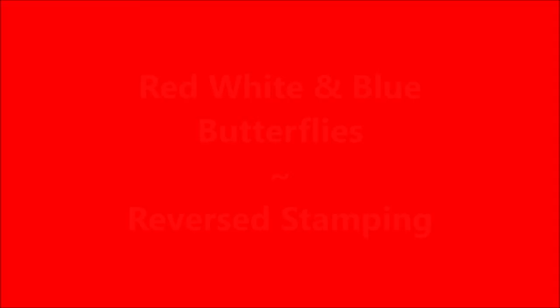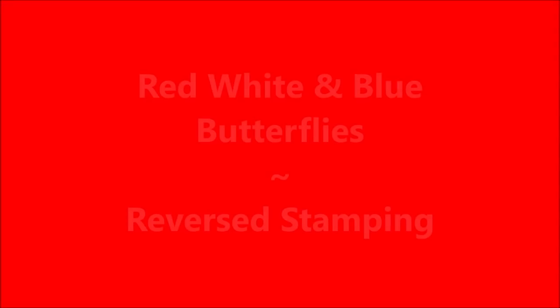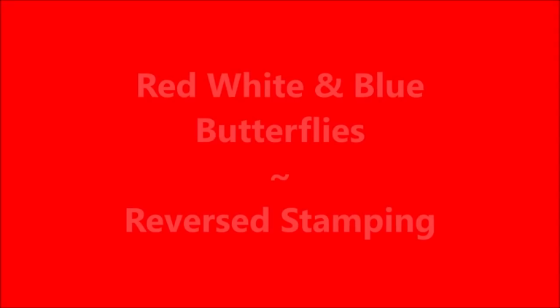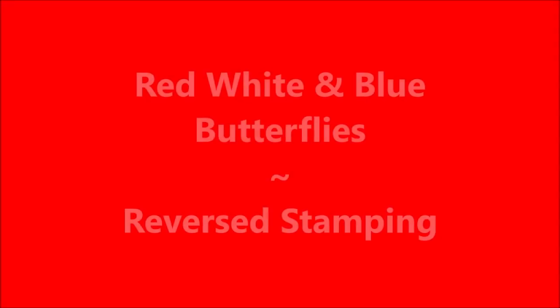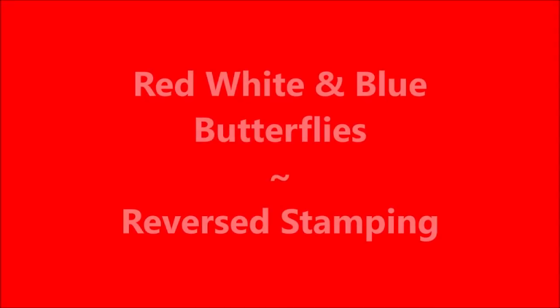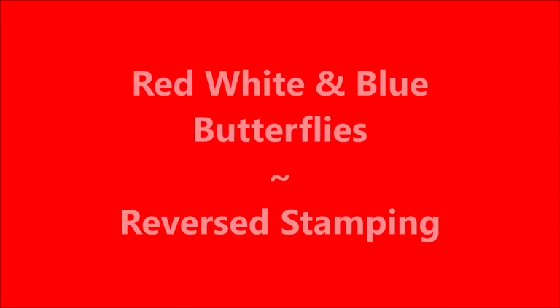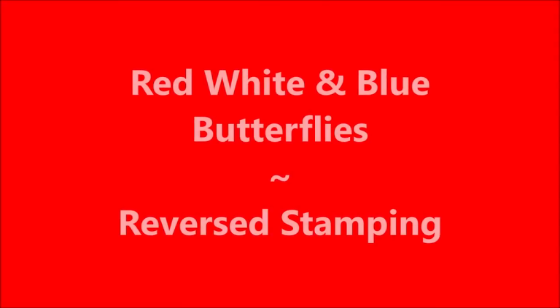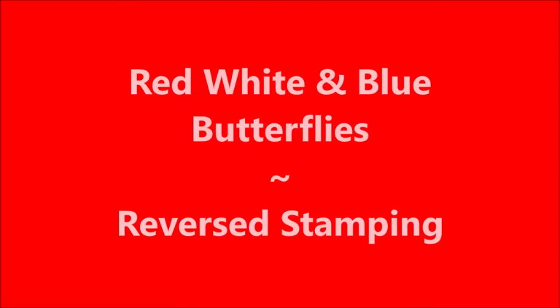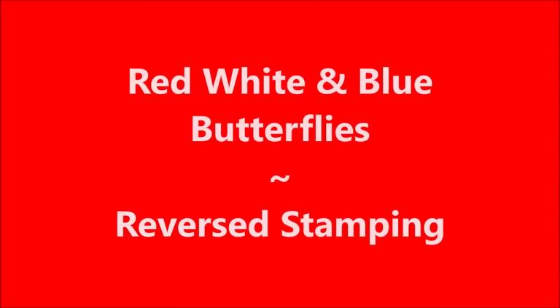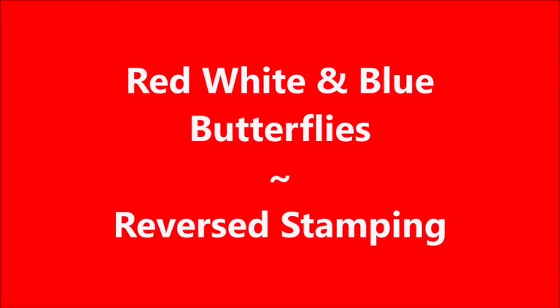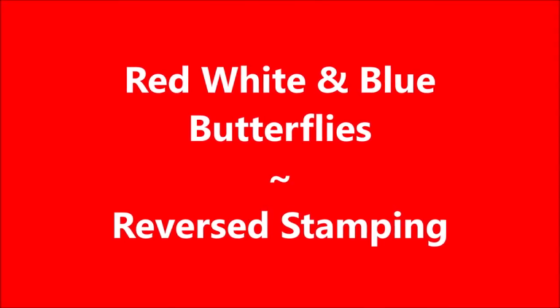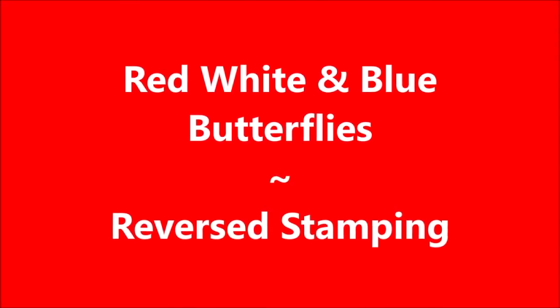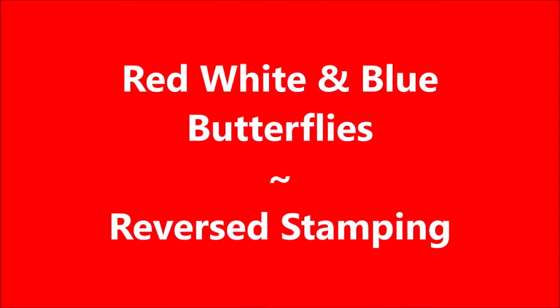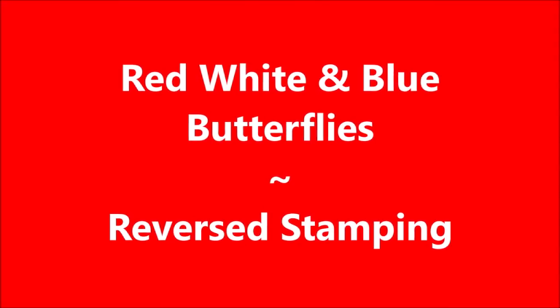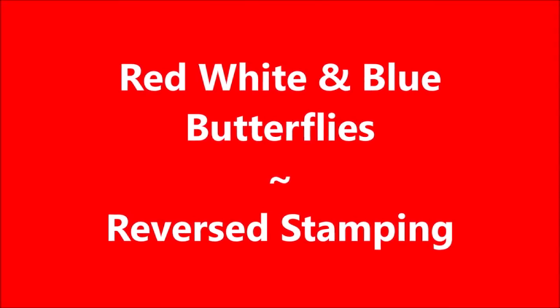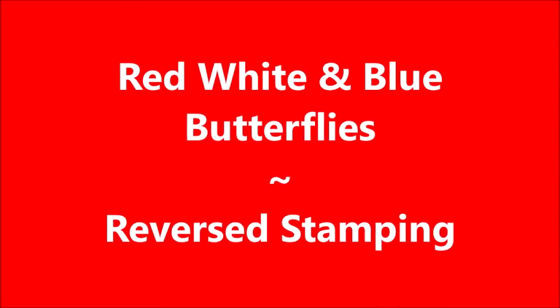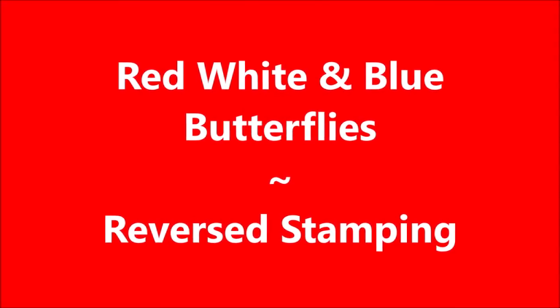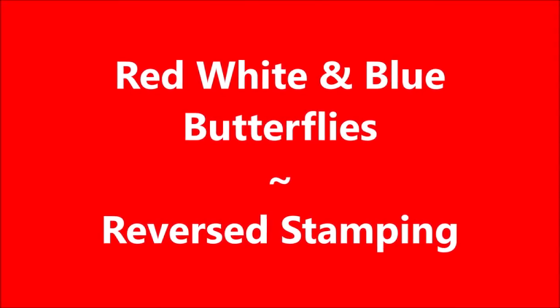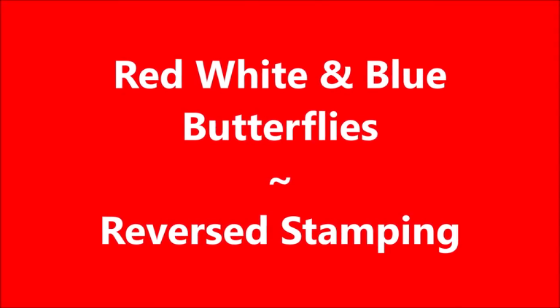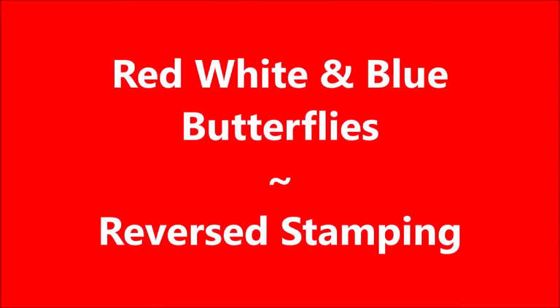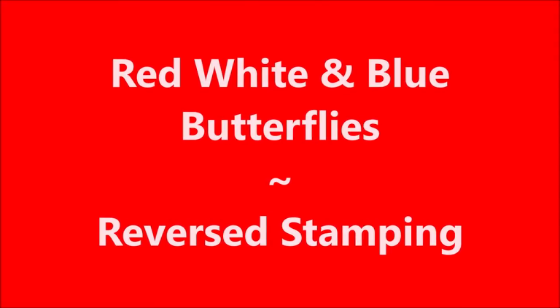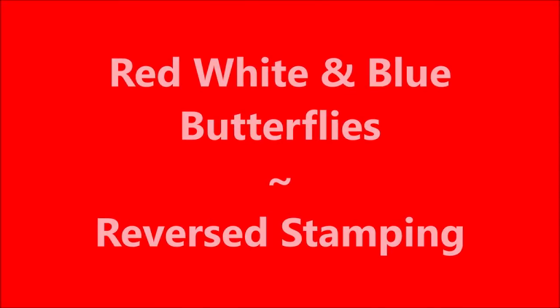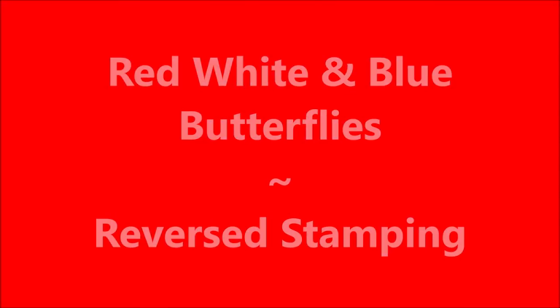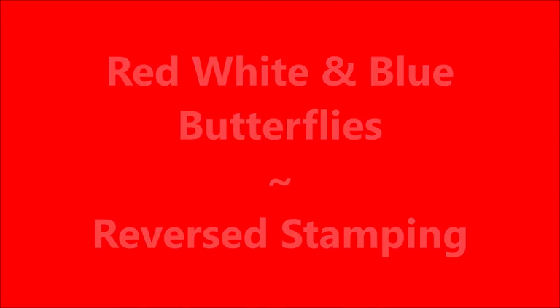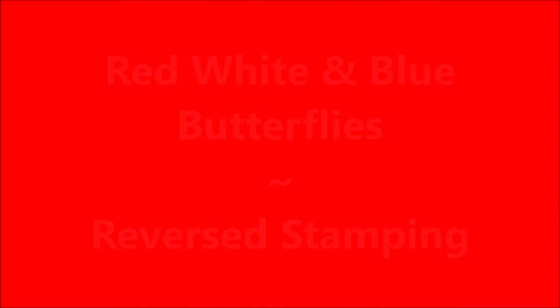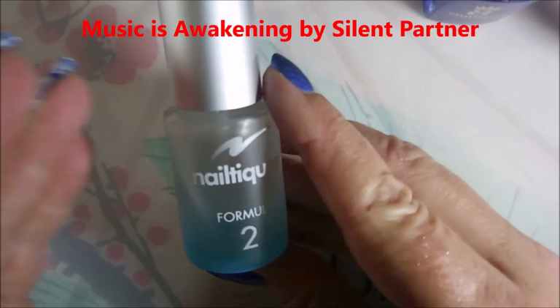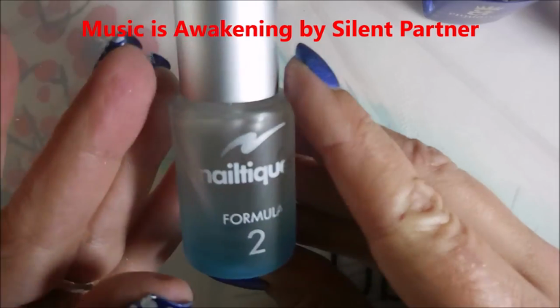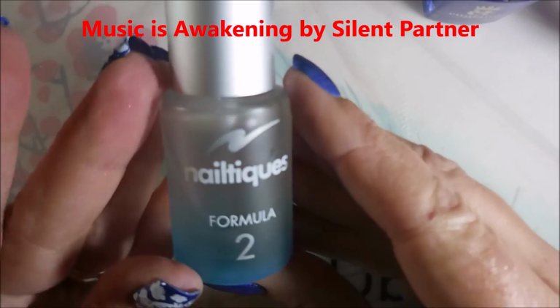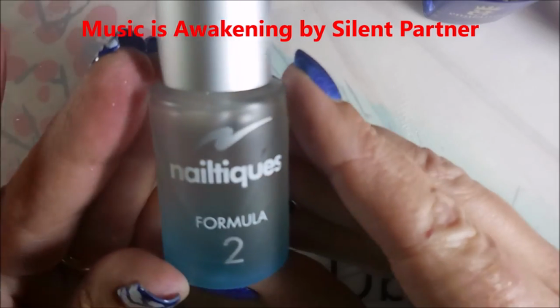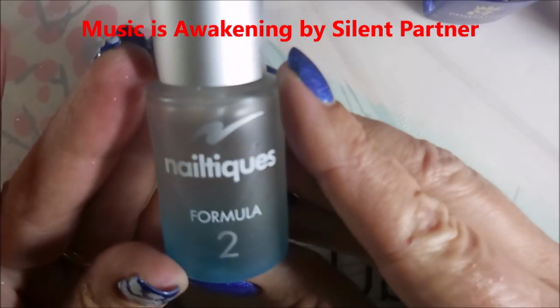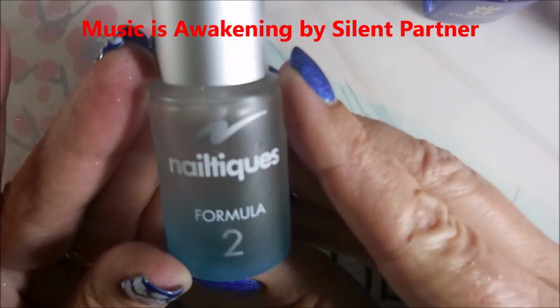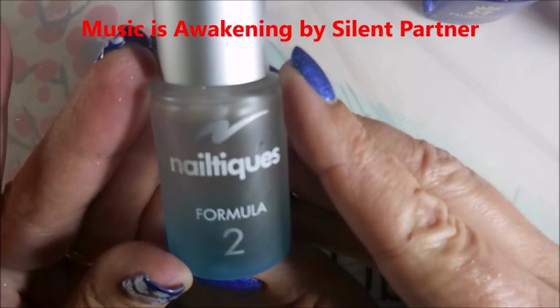Well hello my friend and welcome to my channel. Today I've got a red, white, and blue butterfly mani. I'm going to use some reverse stamping on it.